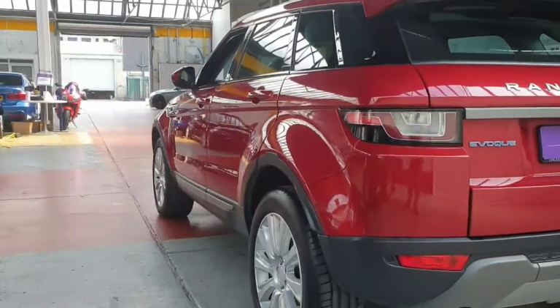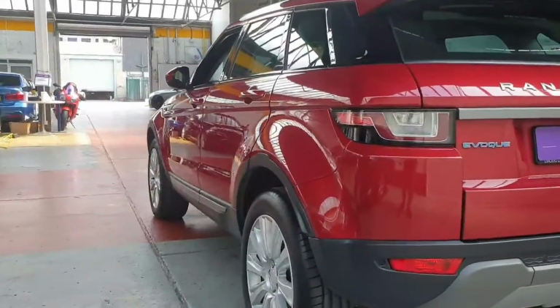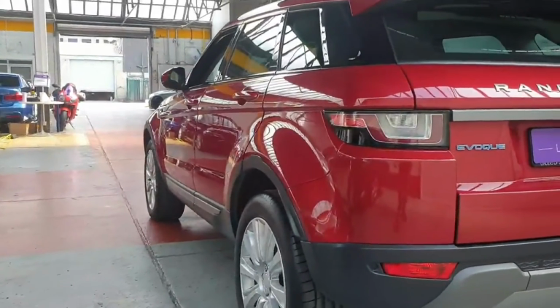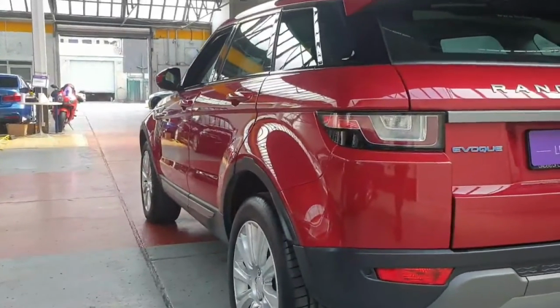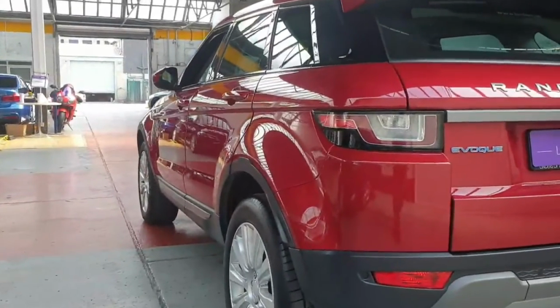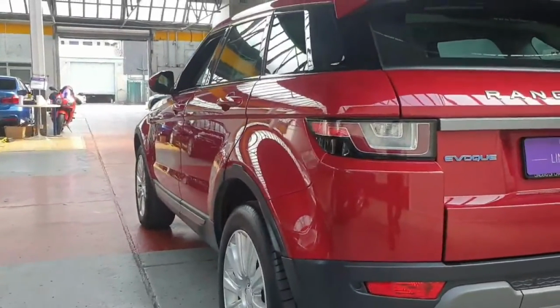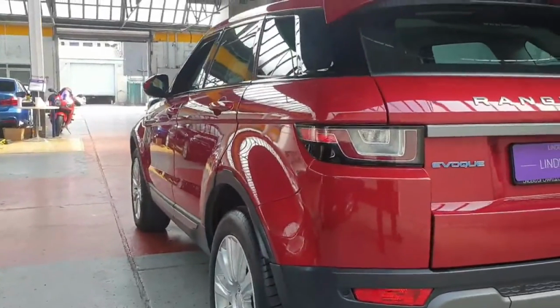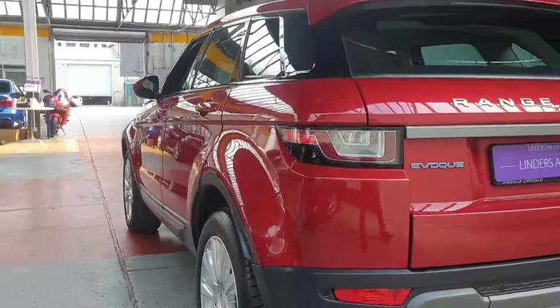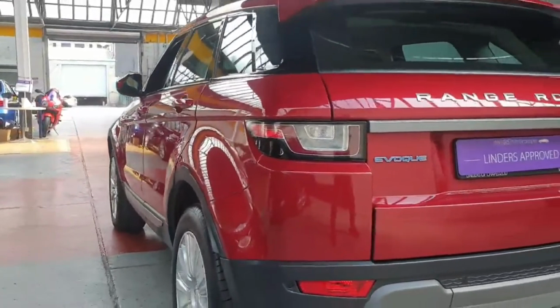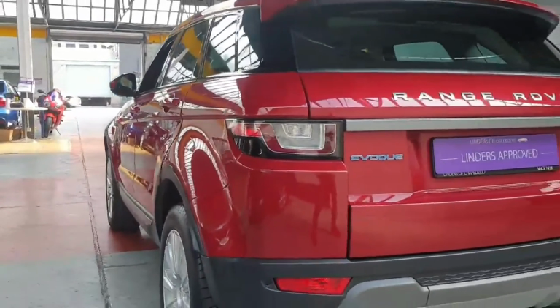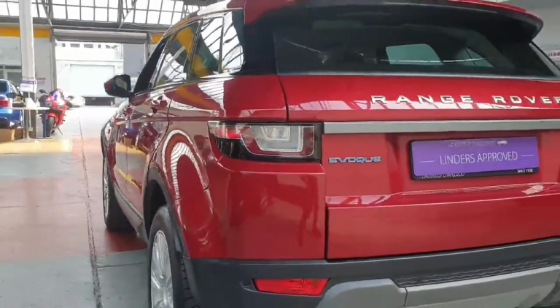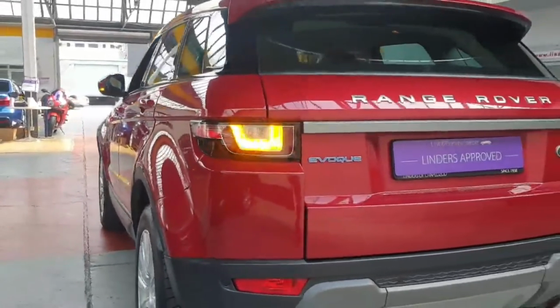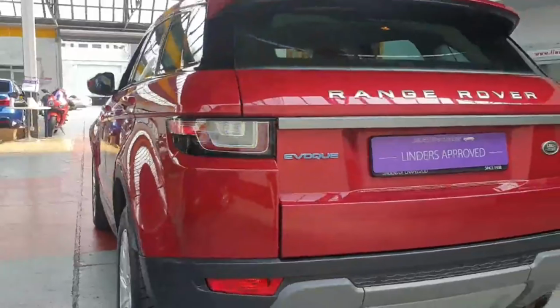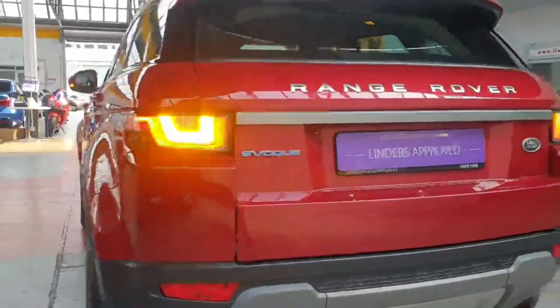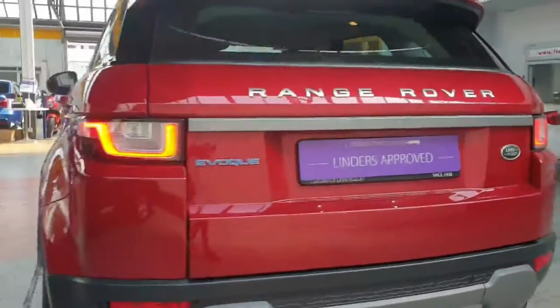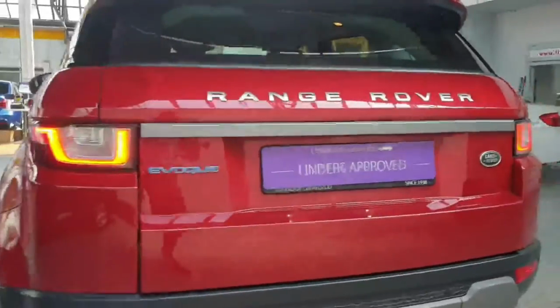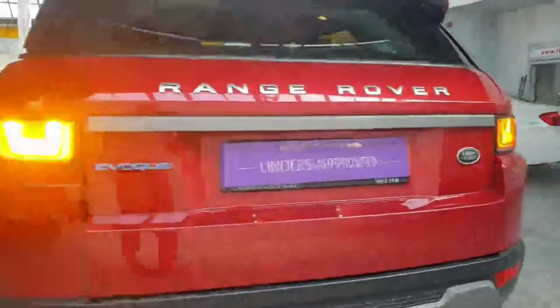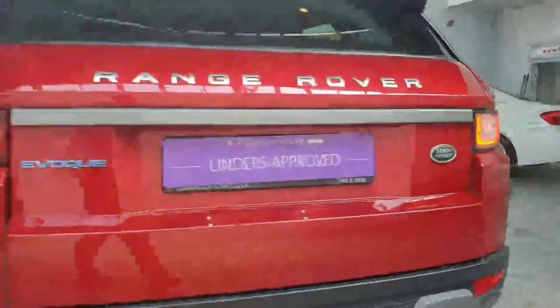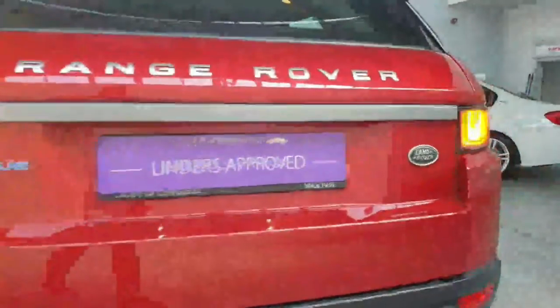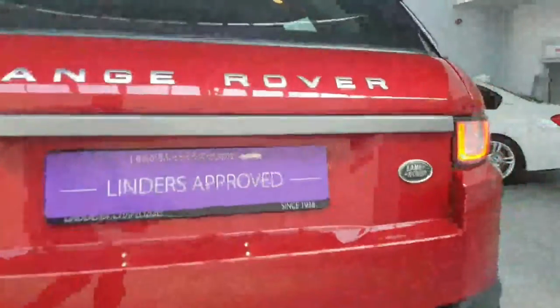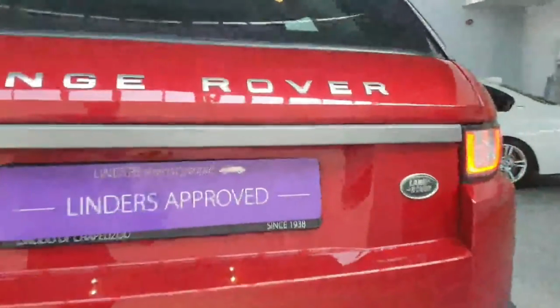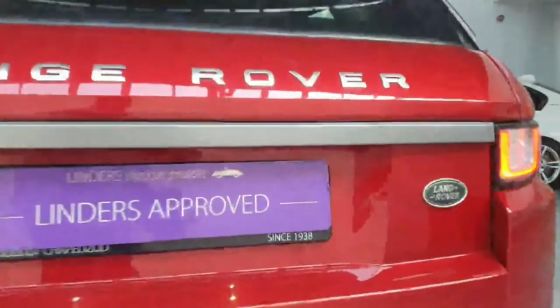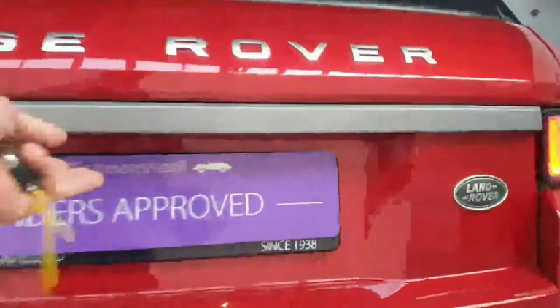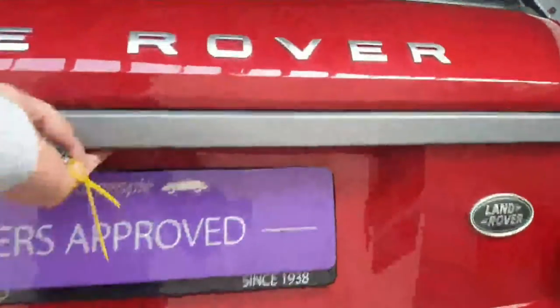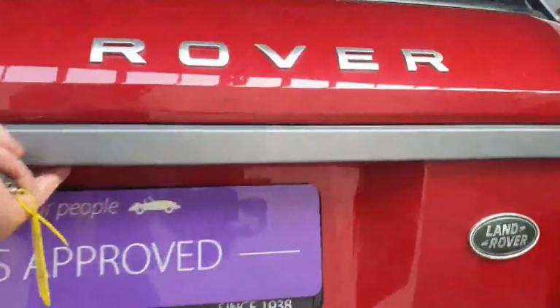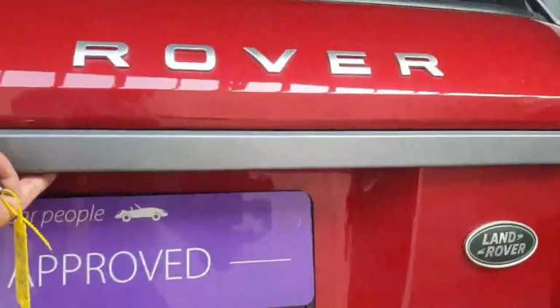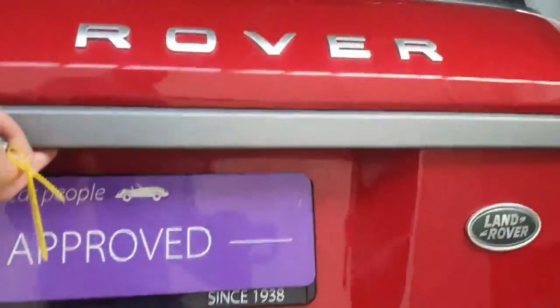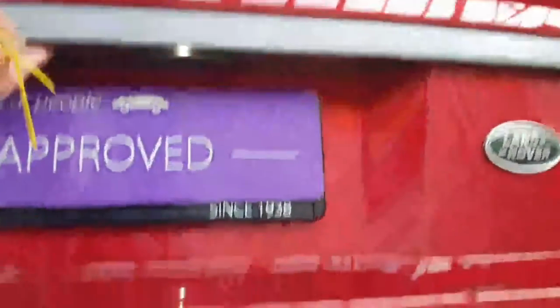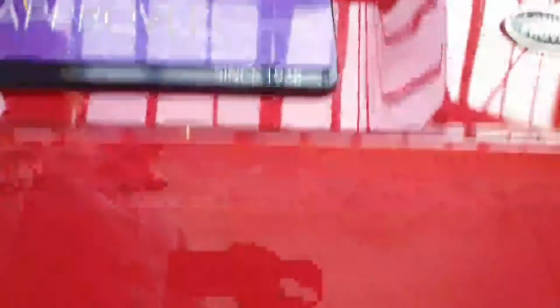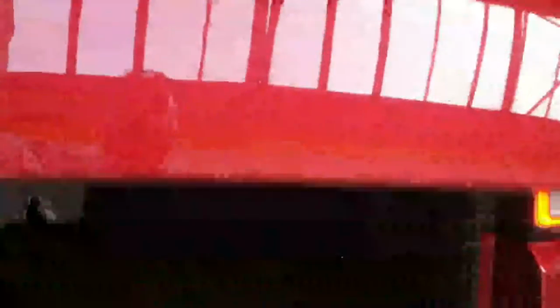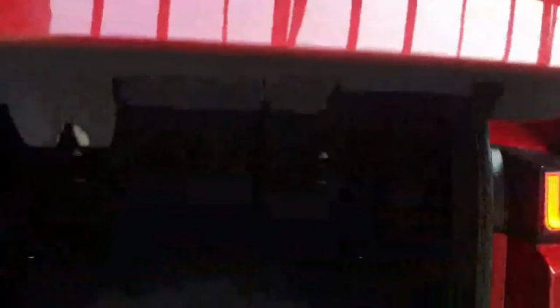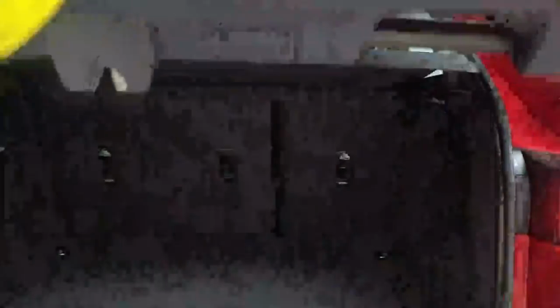This one has 19-inch alloy wheels, lovely red paint, and it's got front and rear parking sensors too.